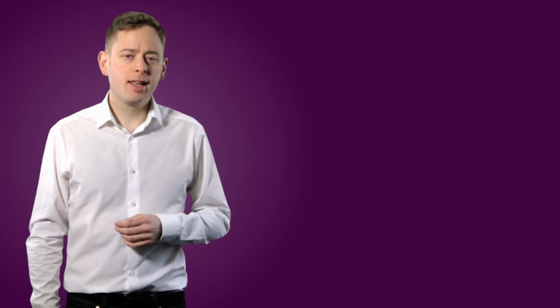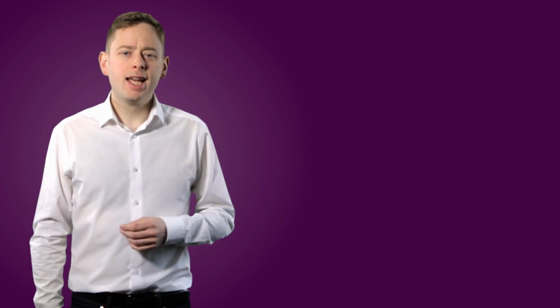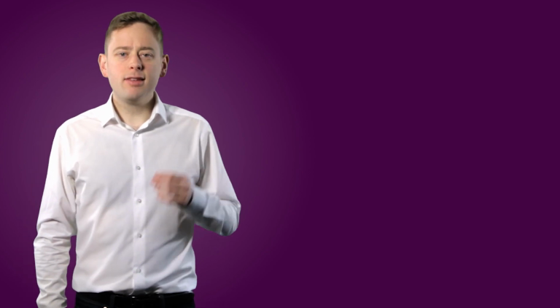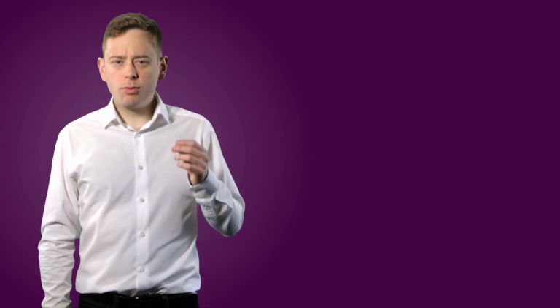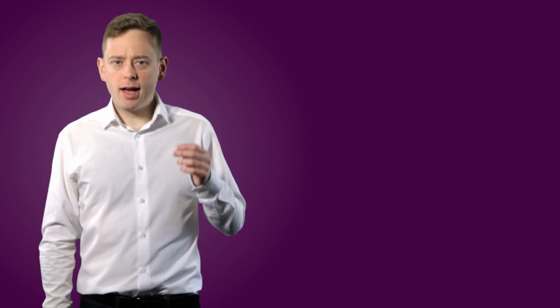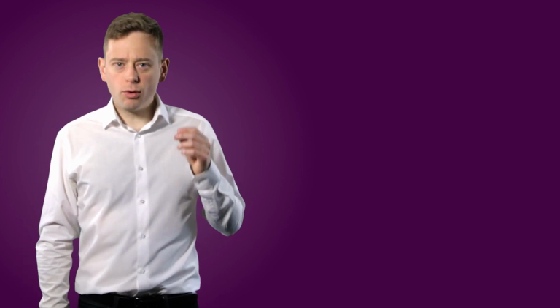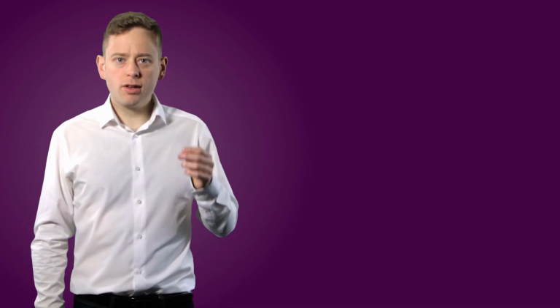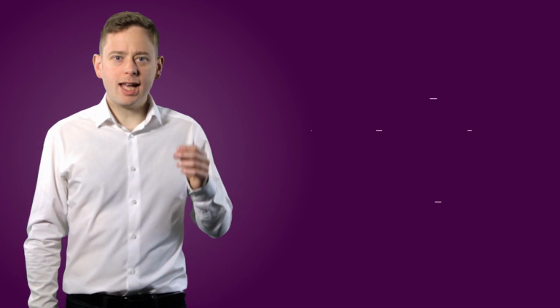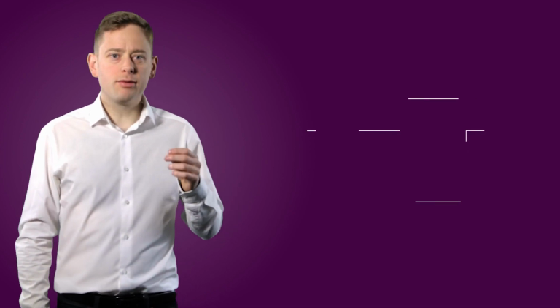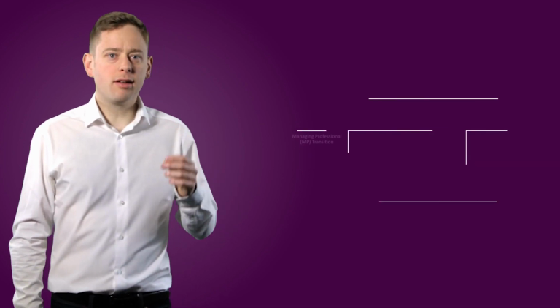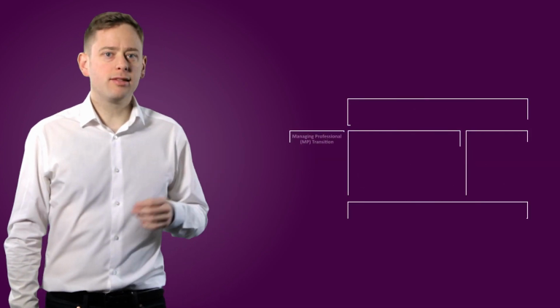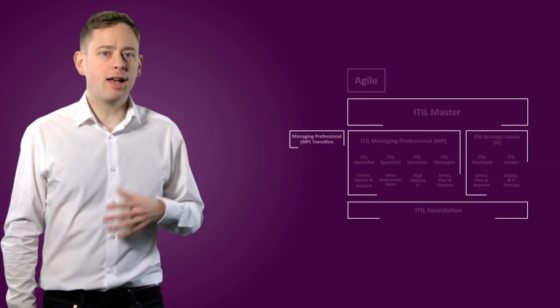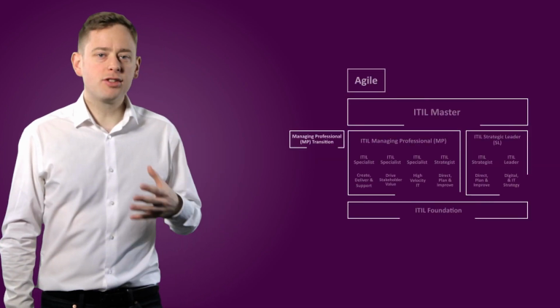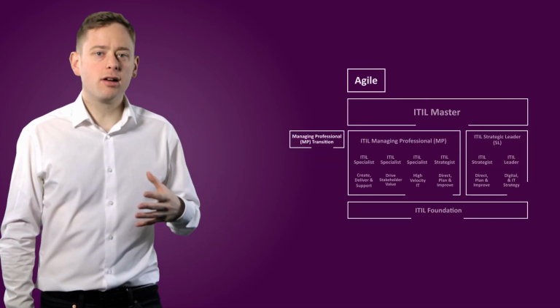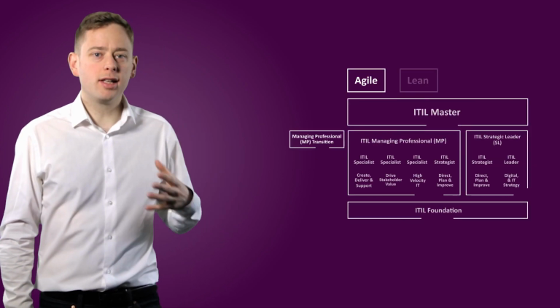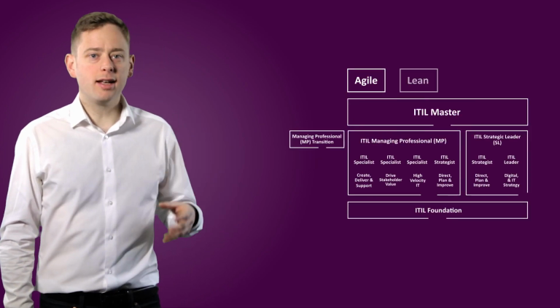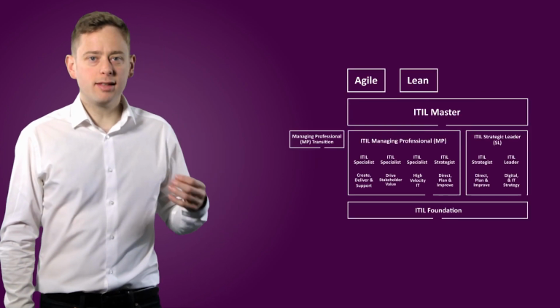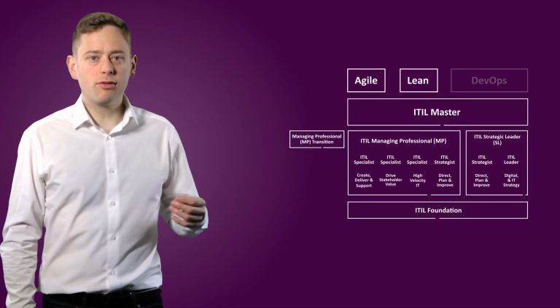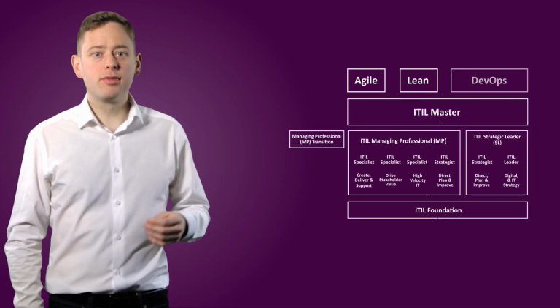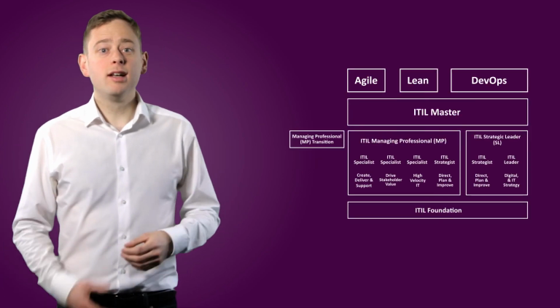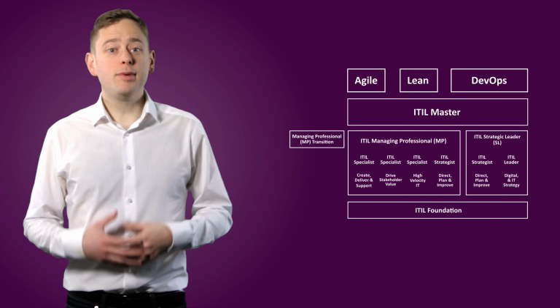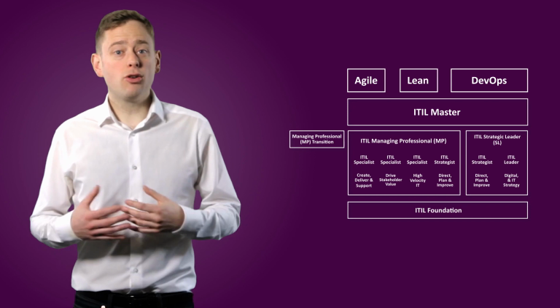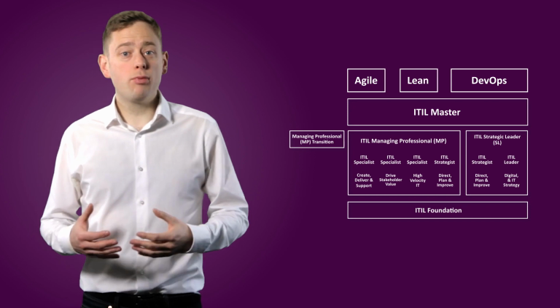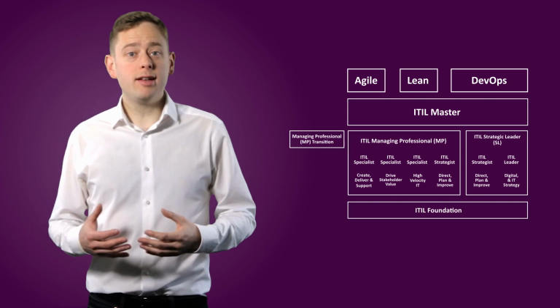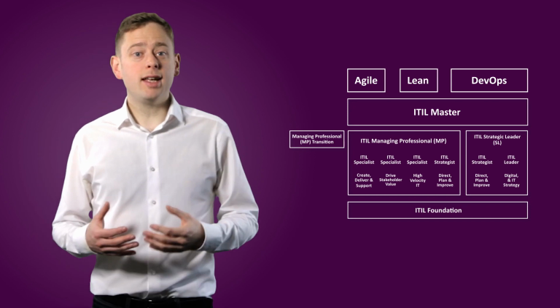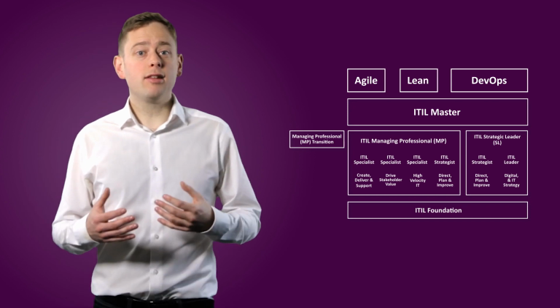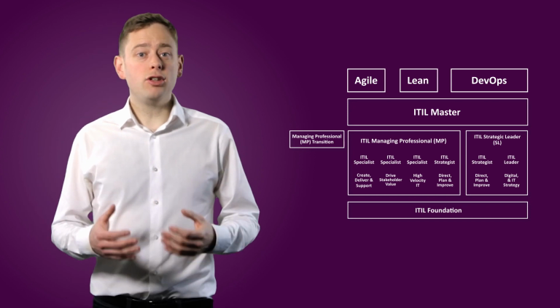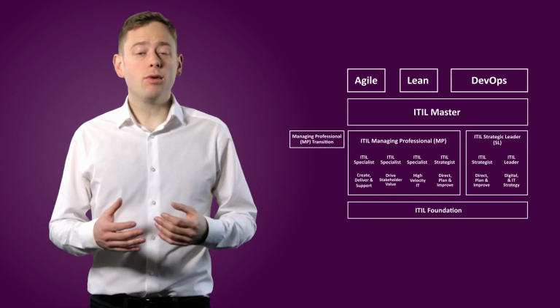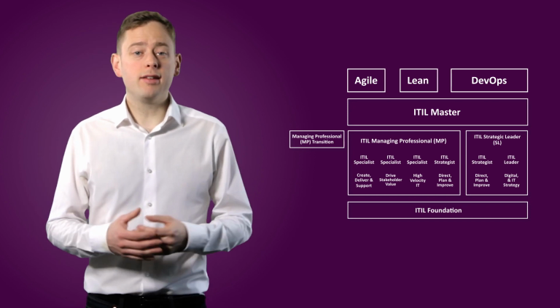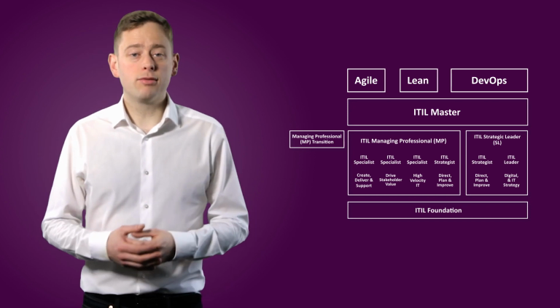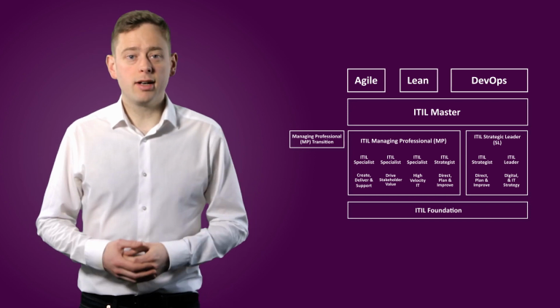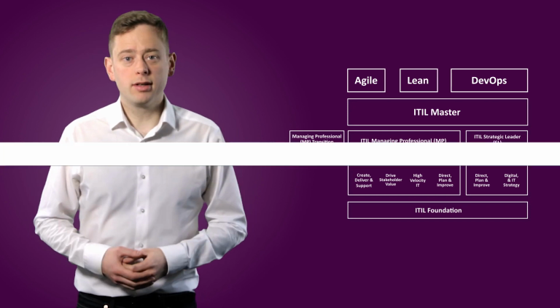This collaboration has also given Axelos more perspective on how the ITSM community operates. This is why it has enabled the likes of Agile, Lean and DevOps to be incorporated into the new ITIL framework.